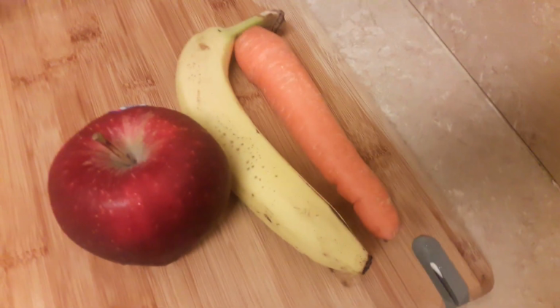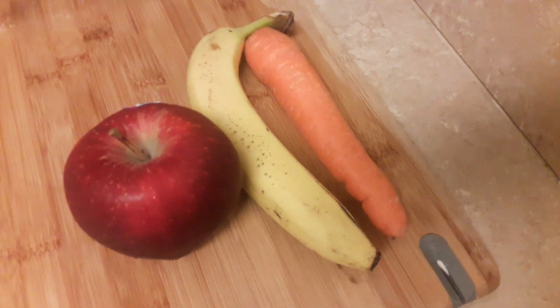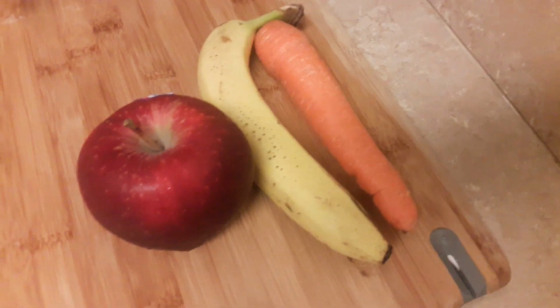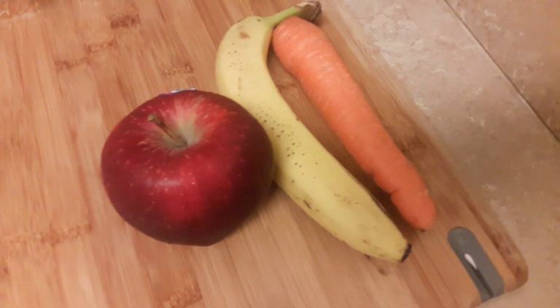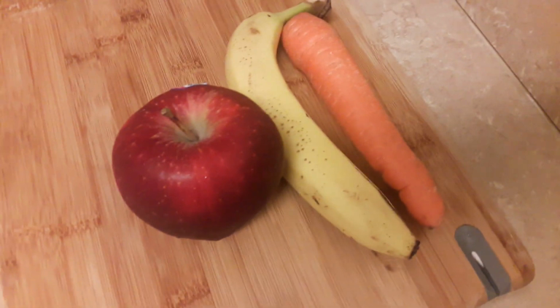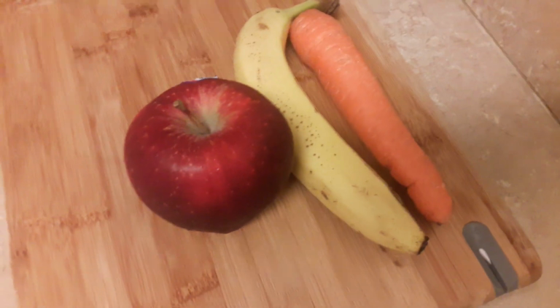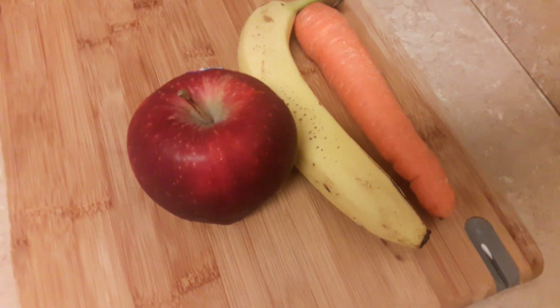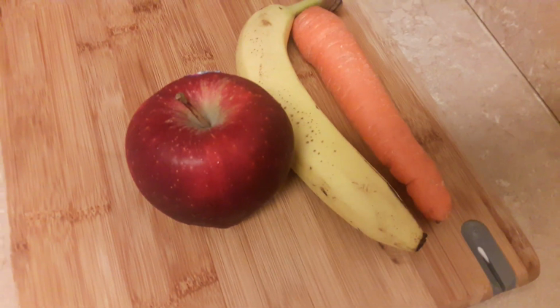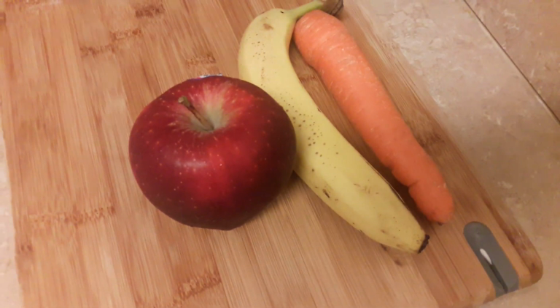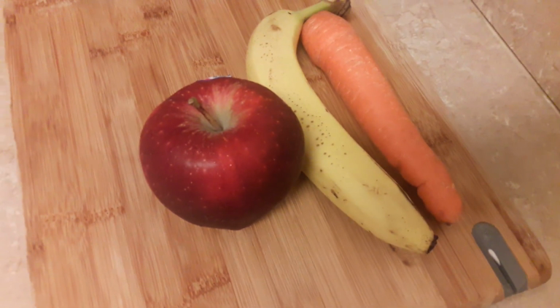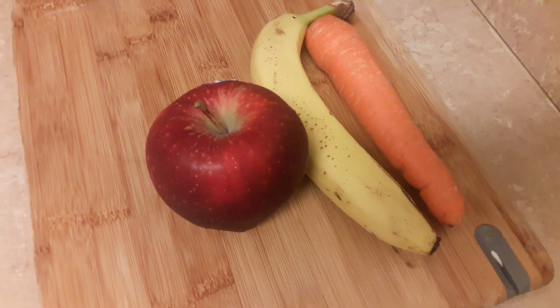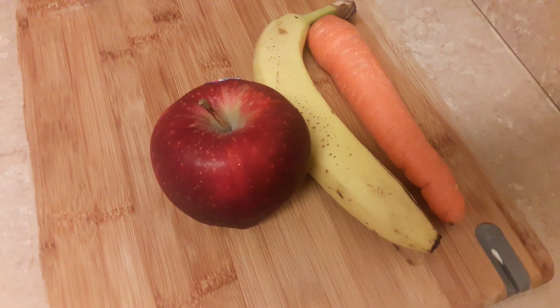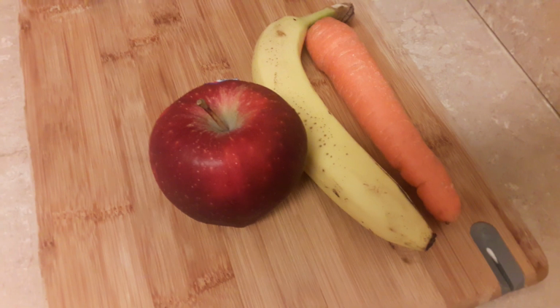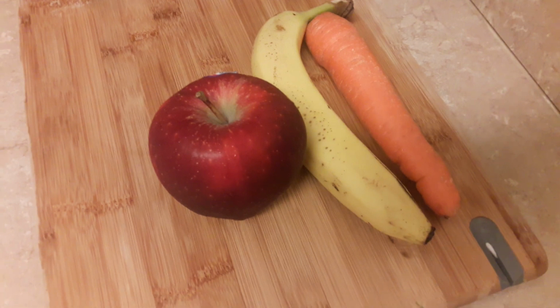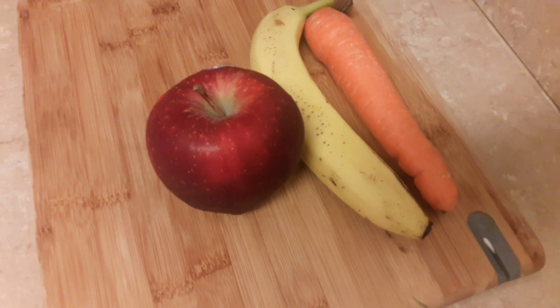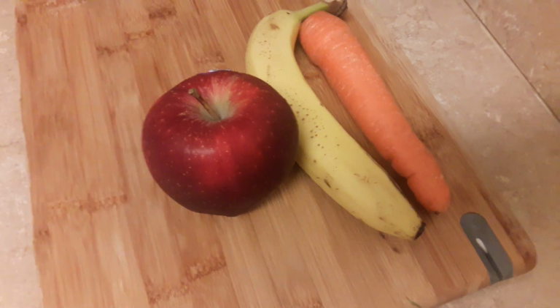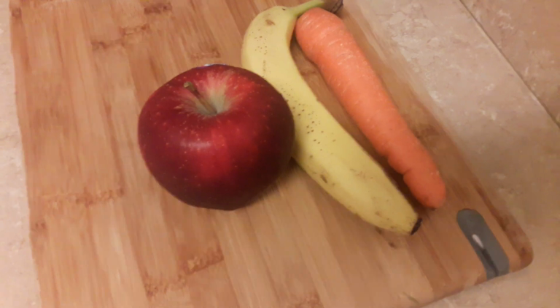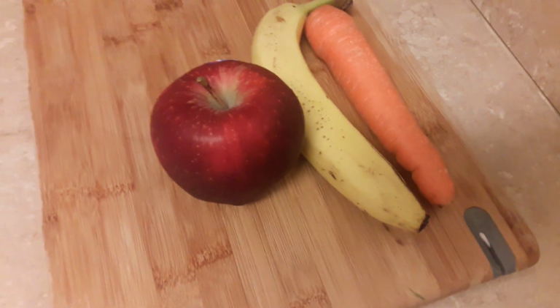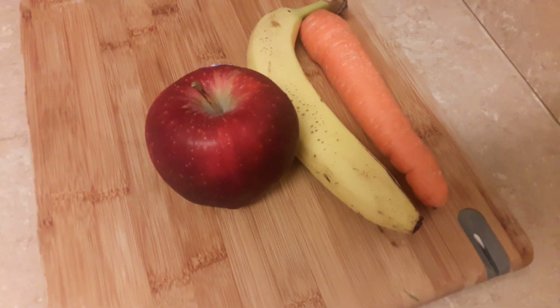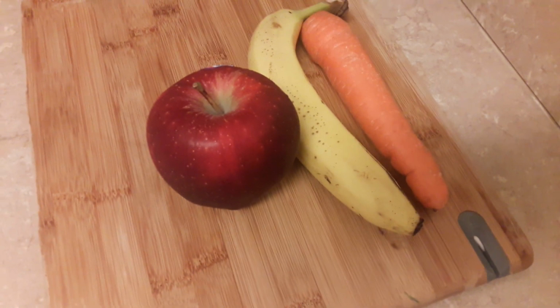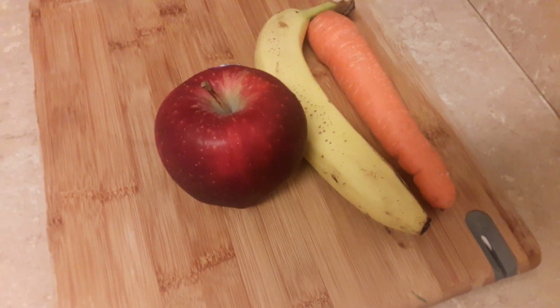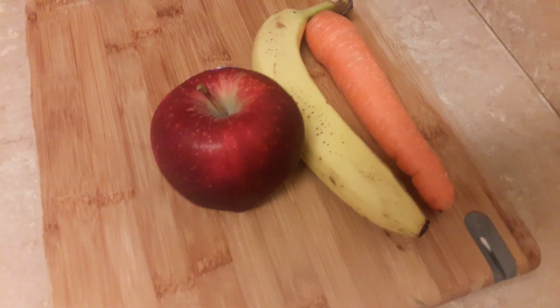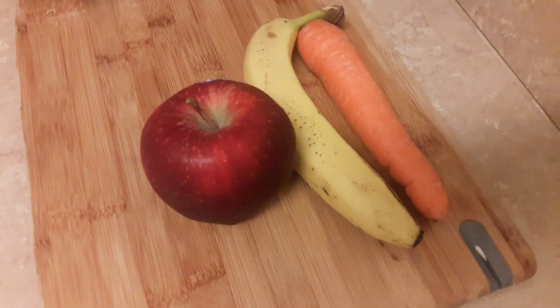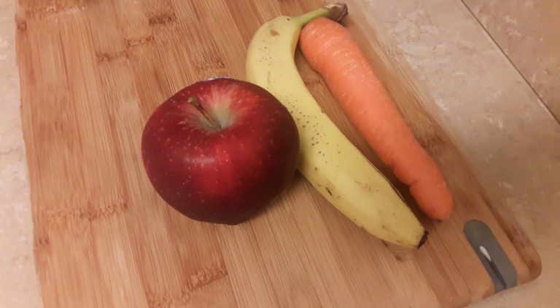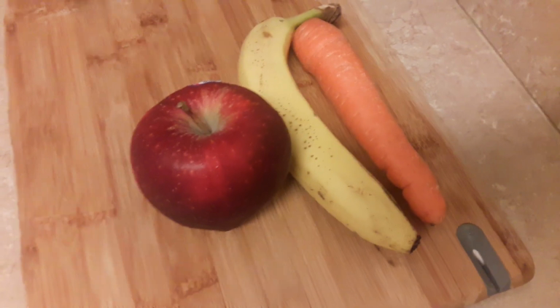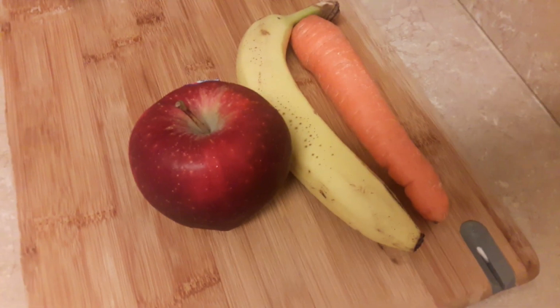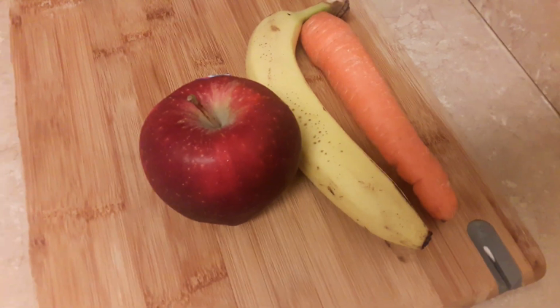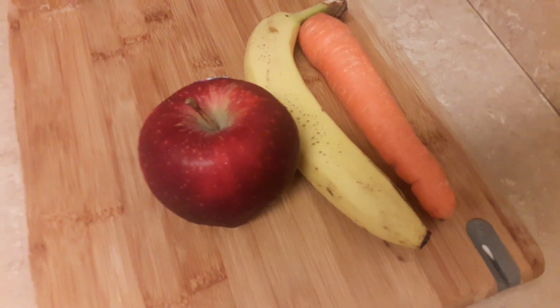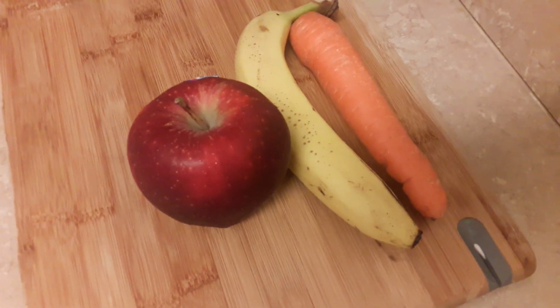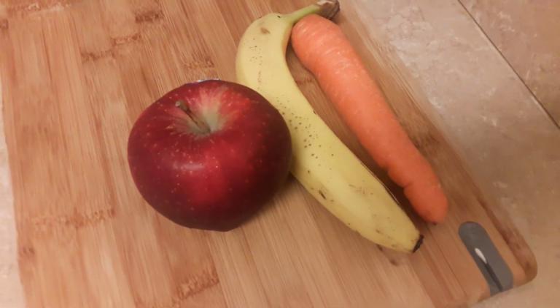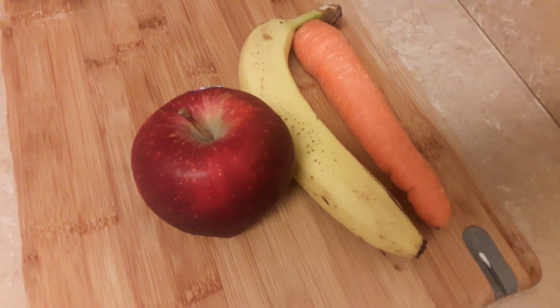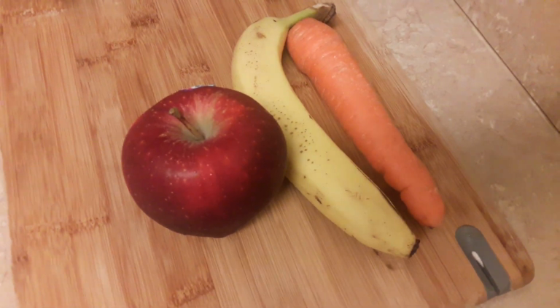In today's video, I'm gonna show you guys how I make a baby food for six months old or older.